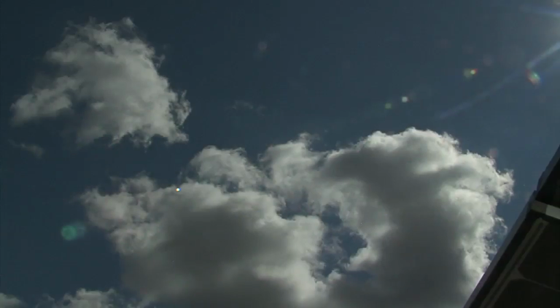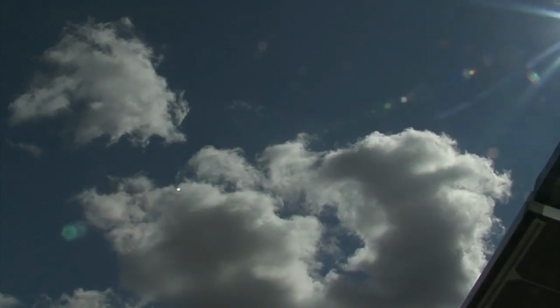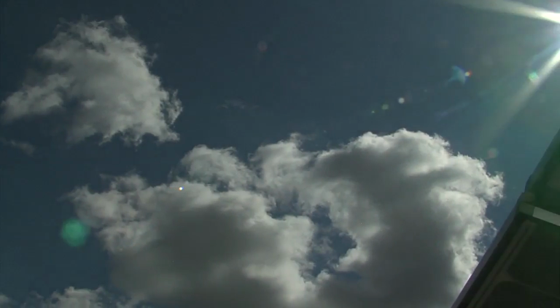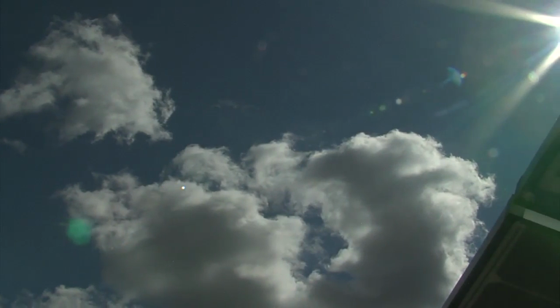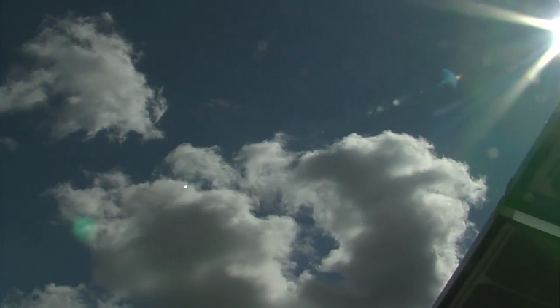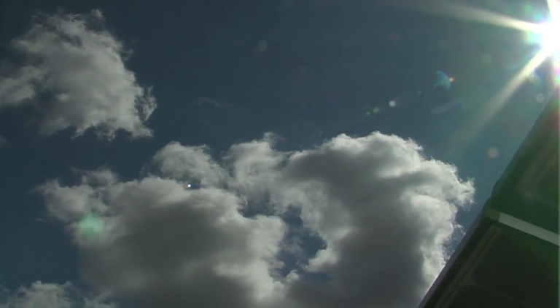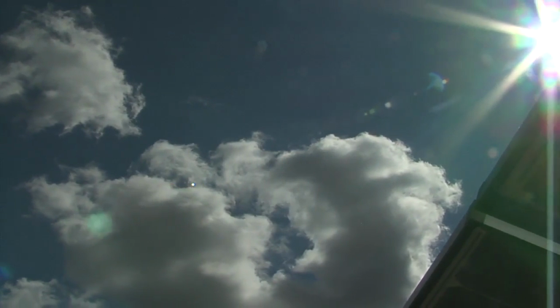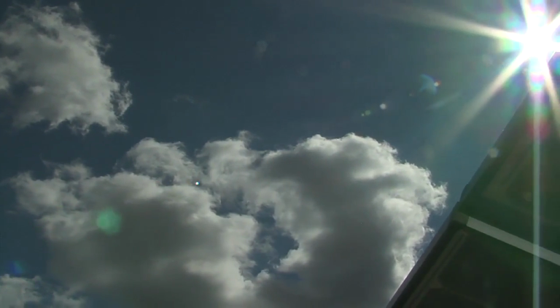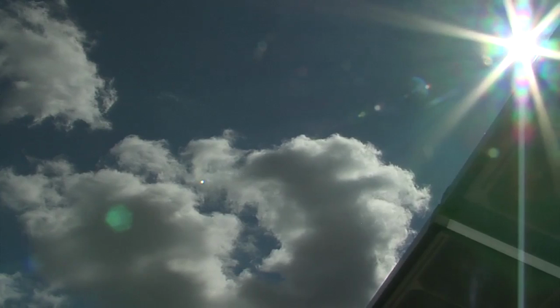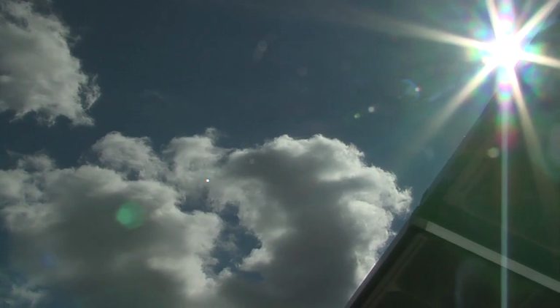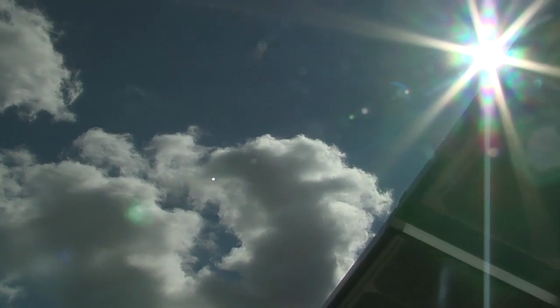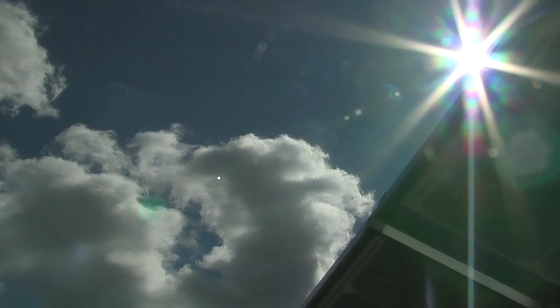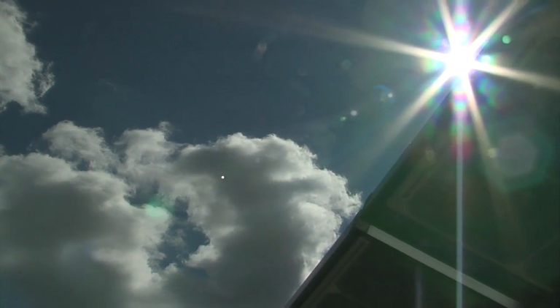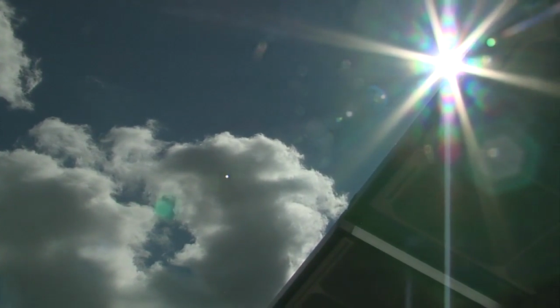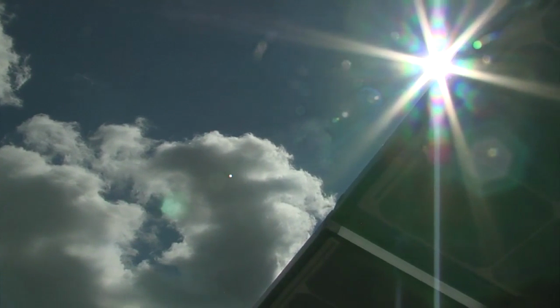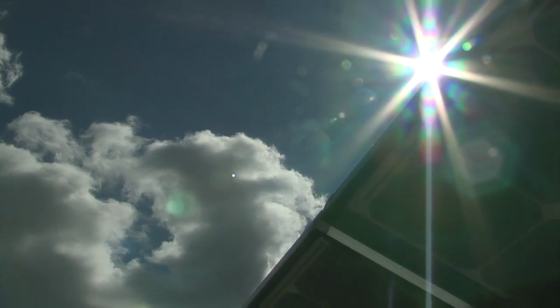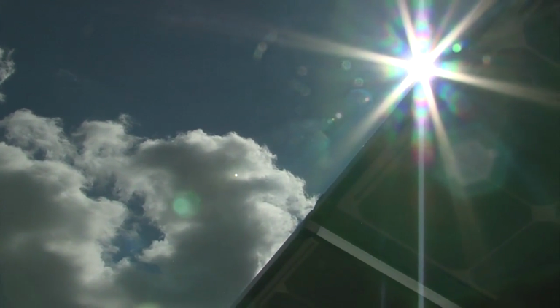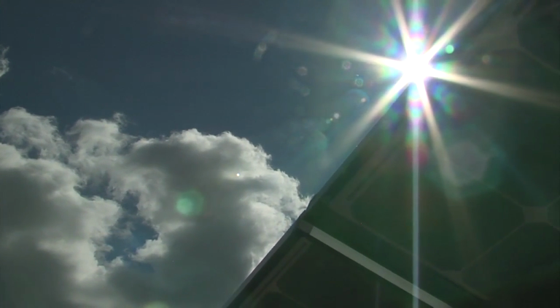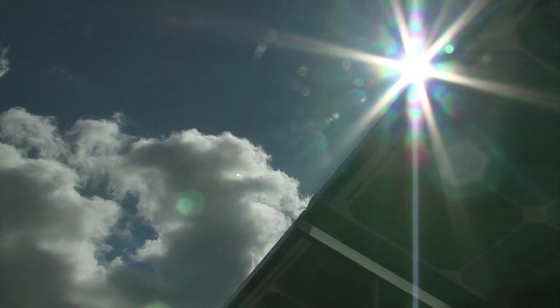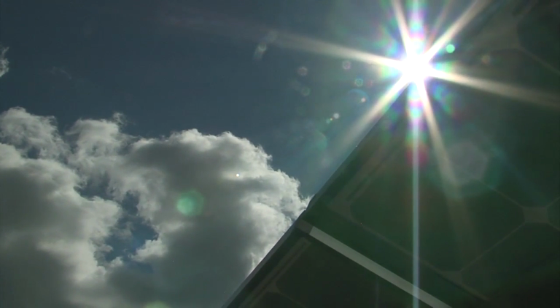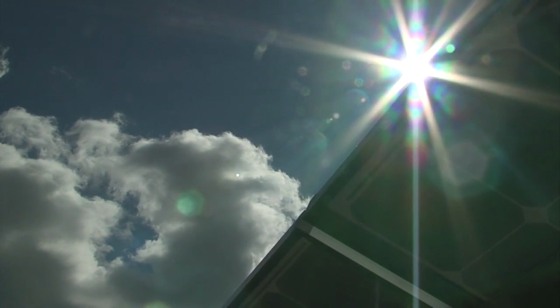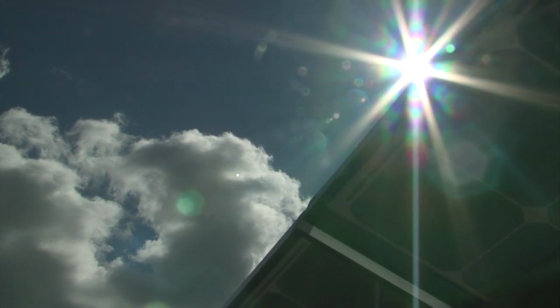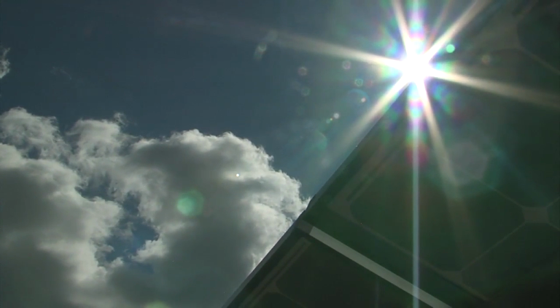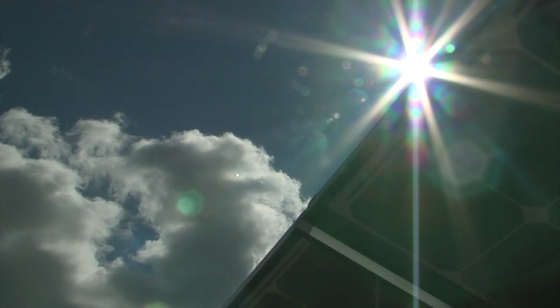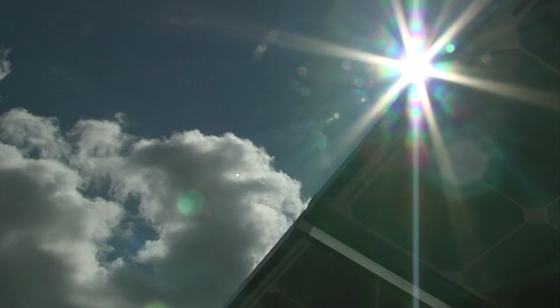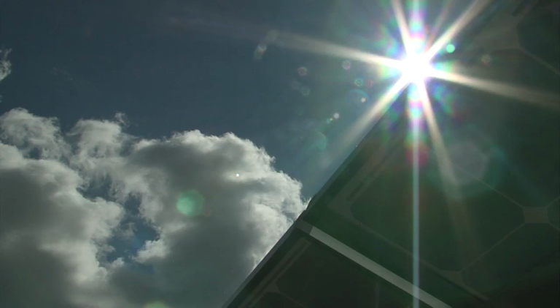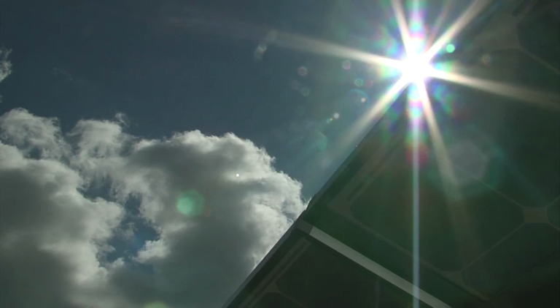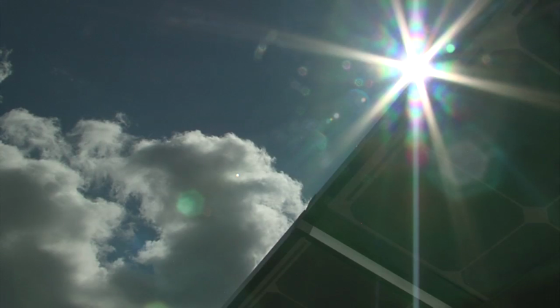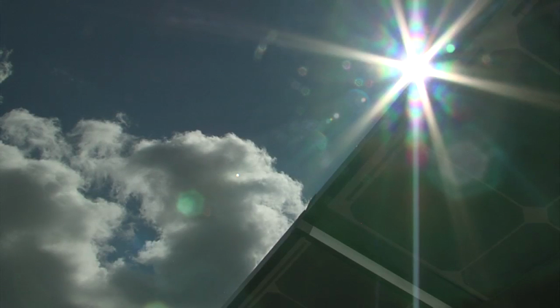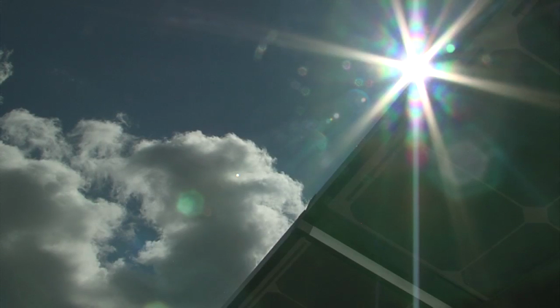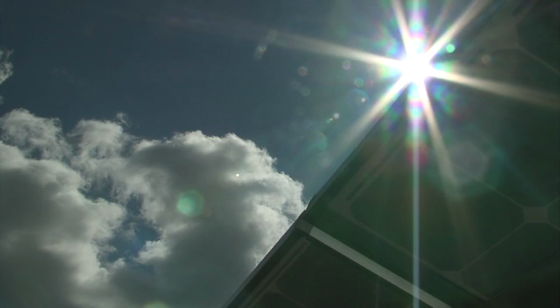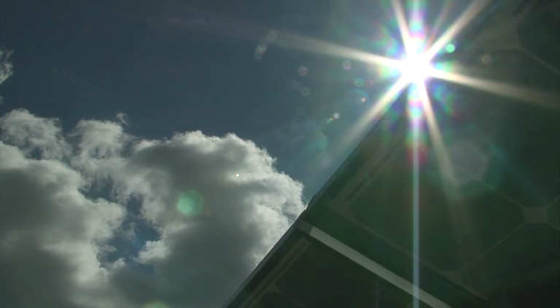The sky is the limit for Portland General Electric as they look toward the sun for more energy for all Oregonians.